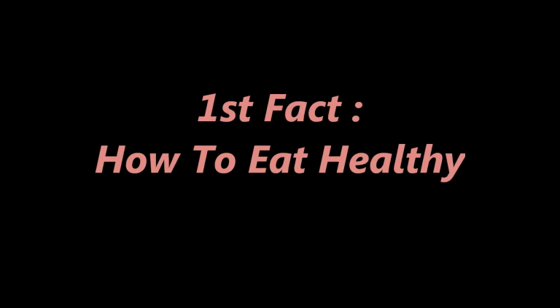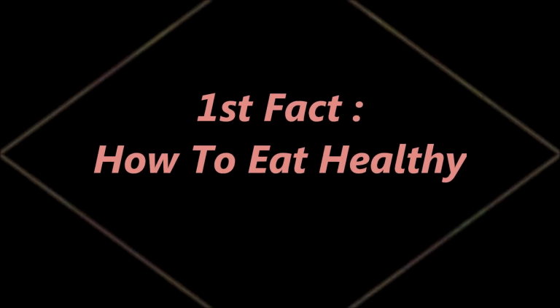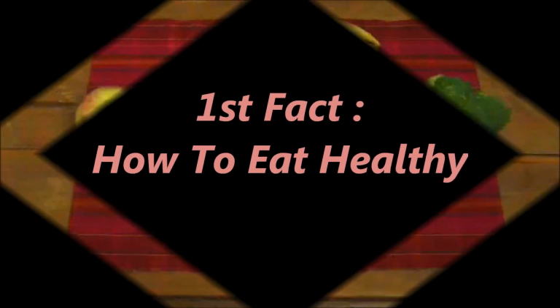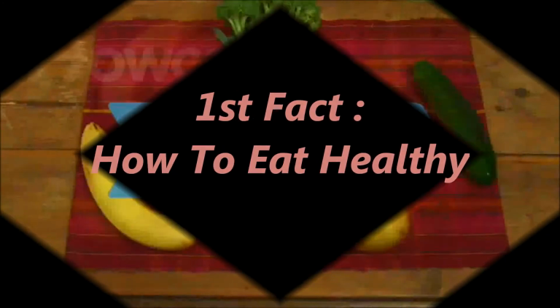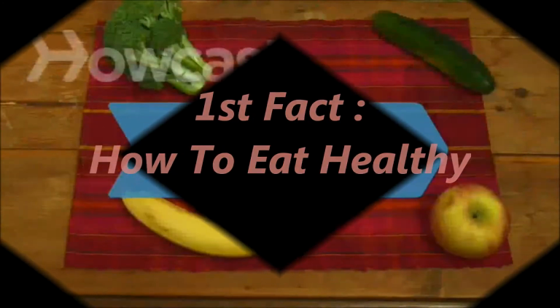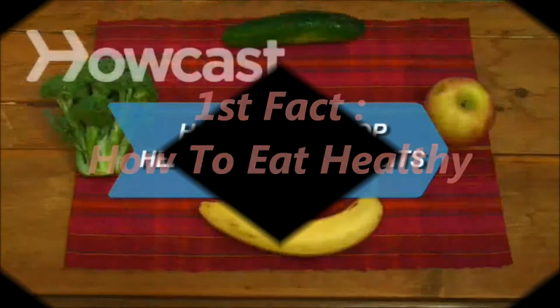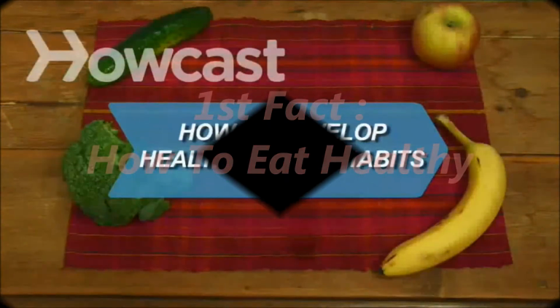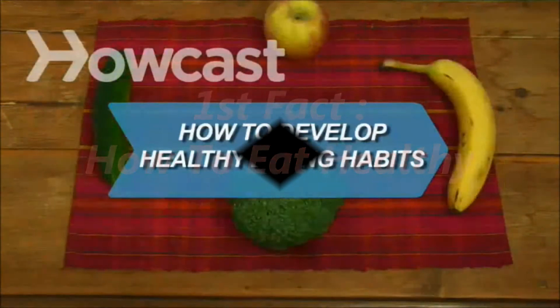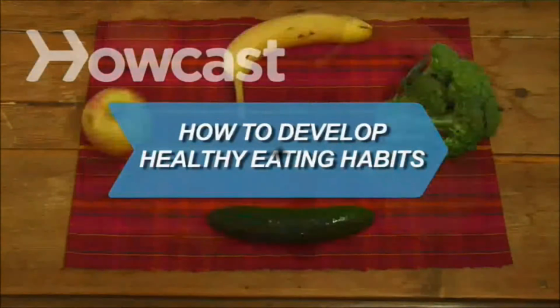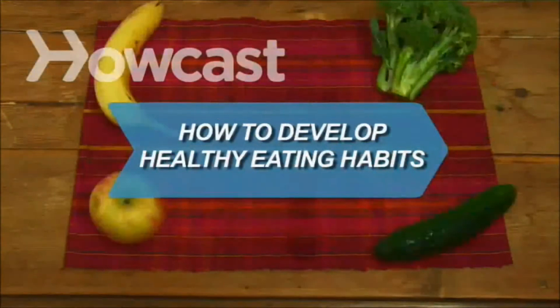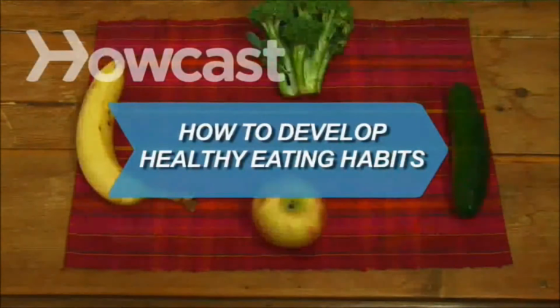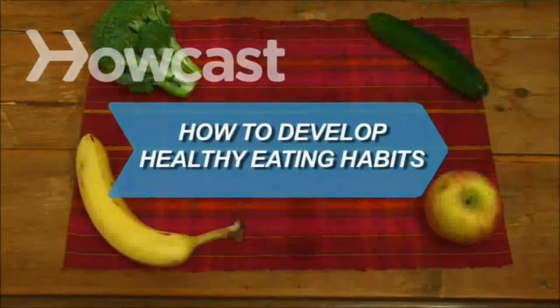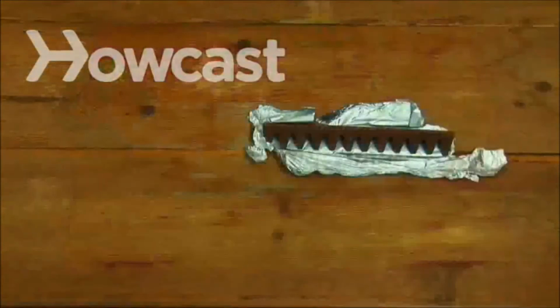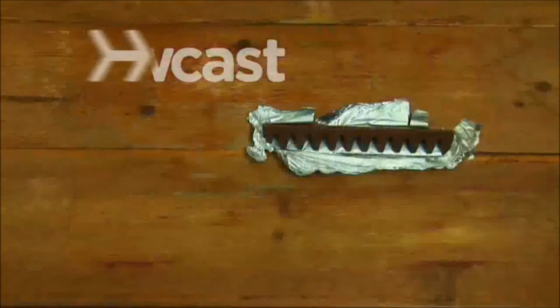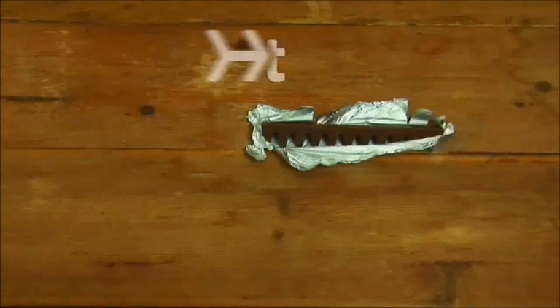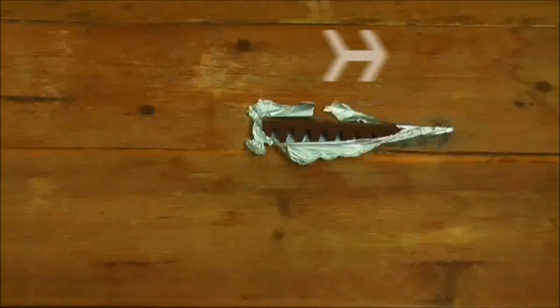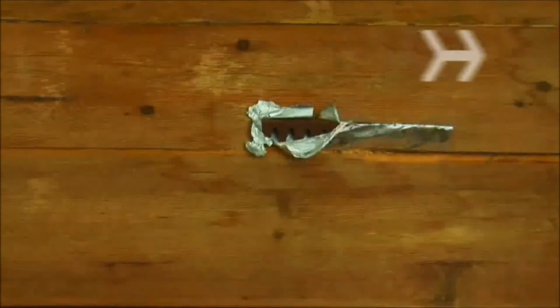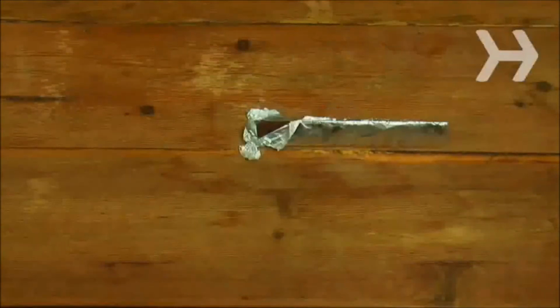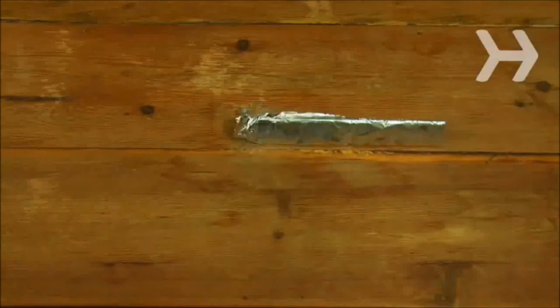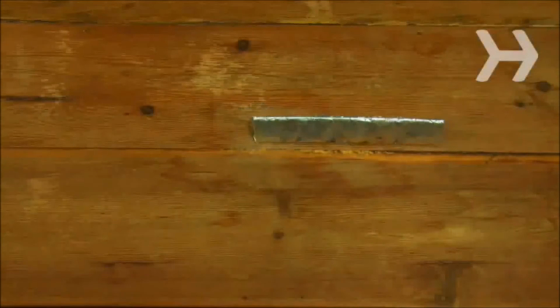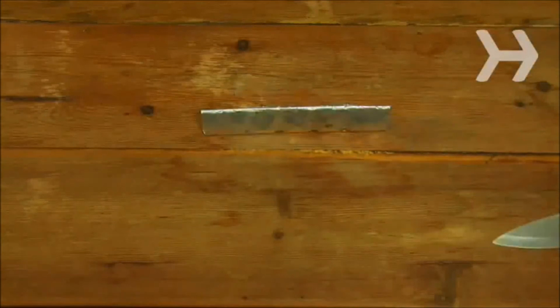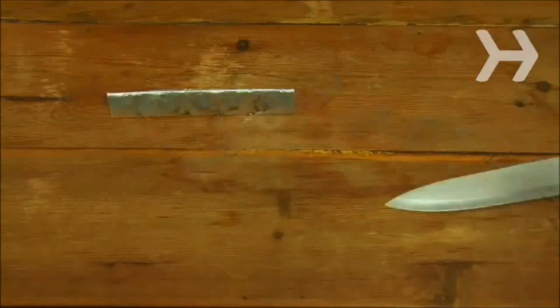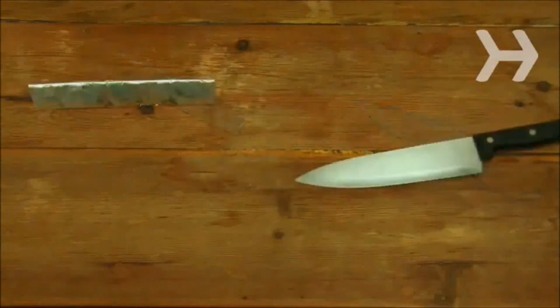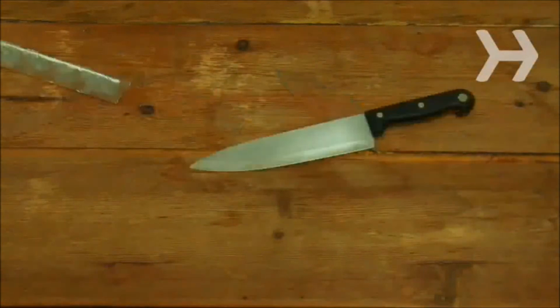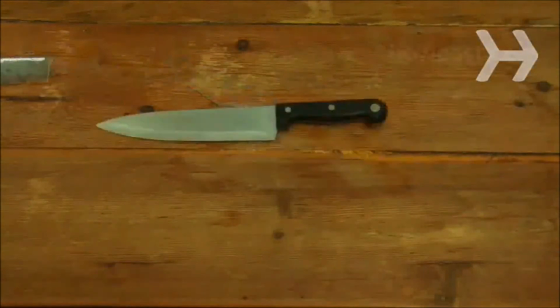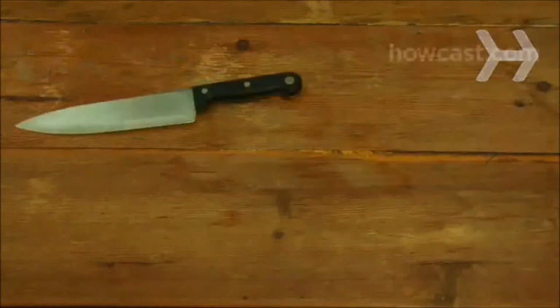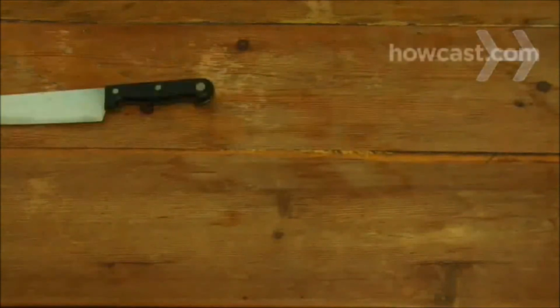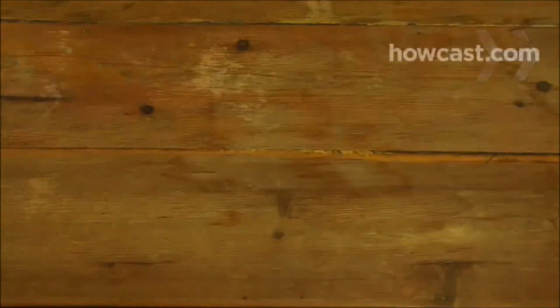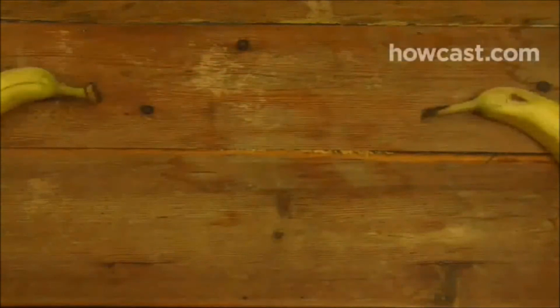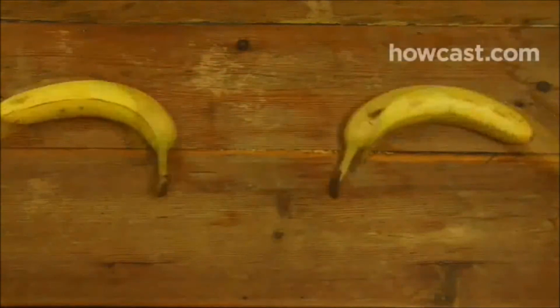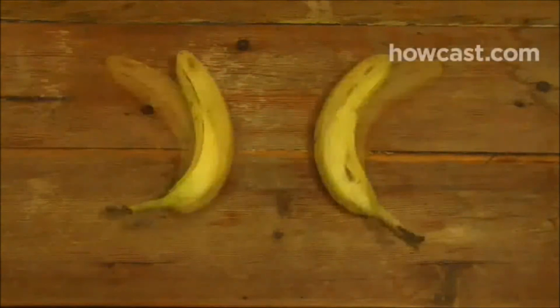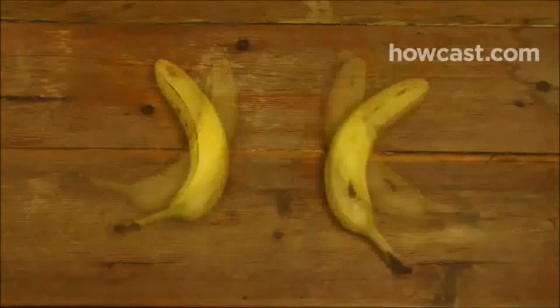How to develop healthy eating habits. Good health is just a matter of taking a new approach to eating and making simple changes.